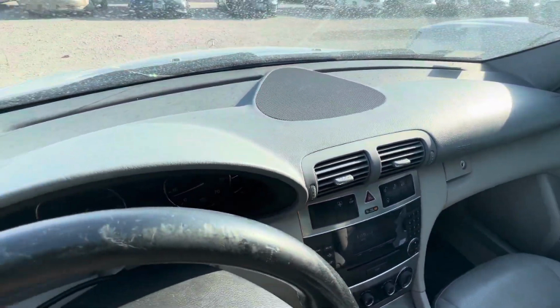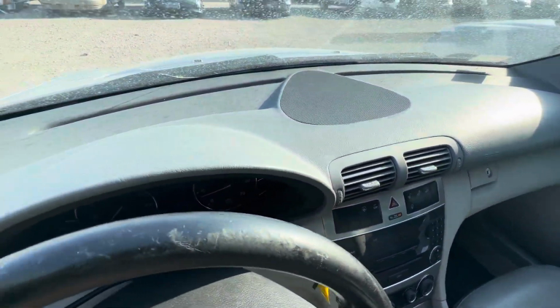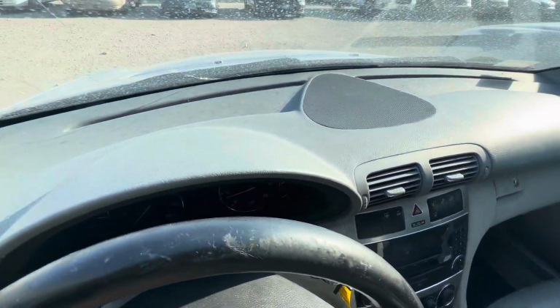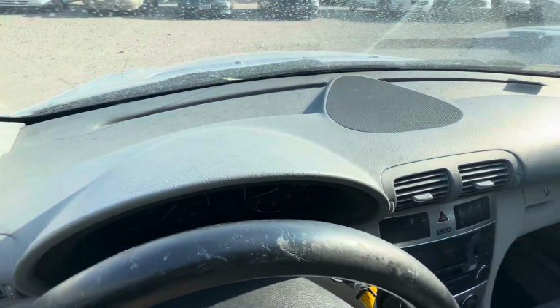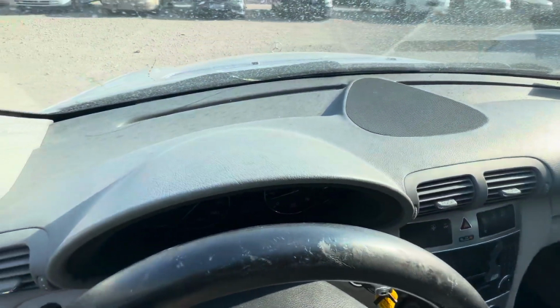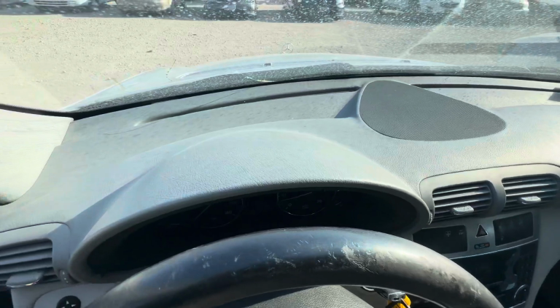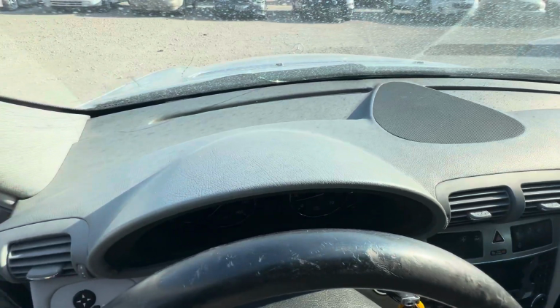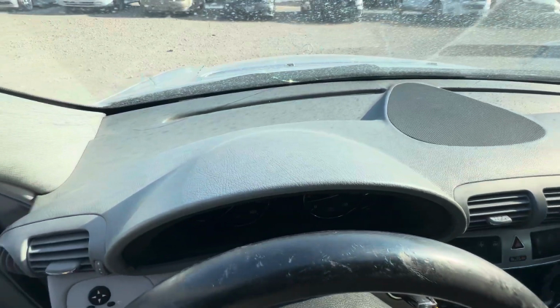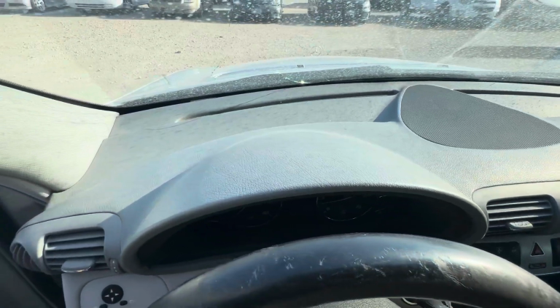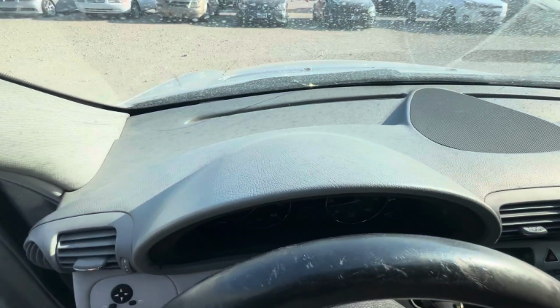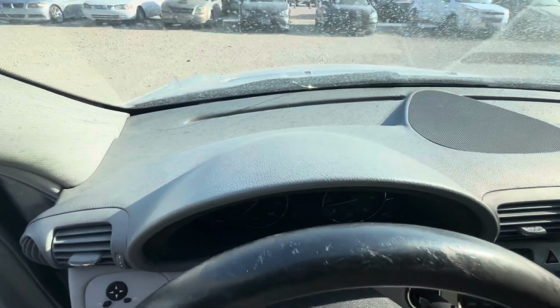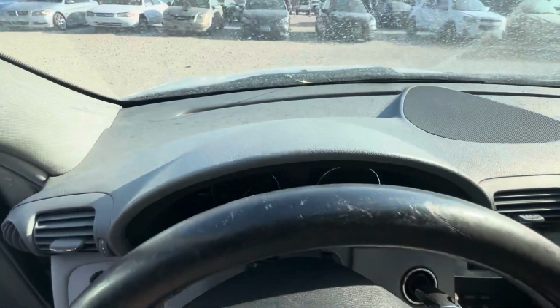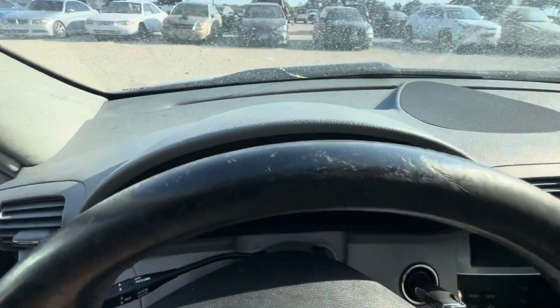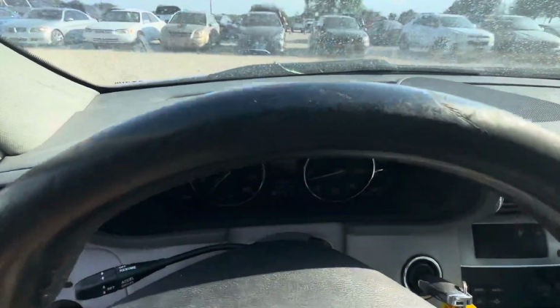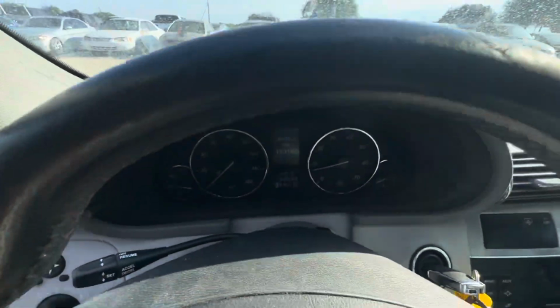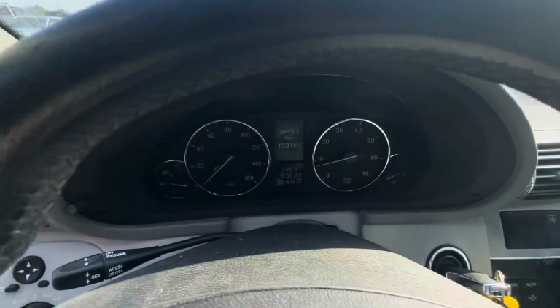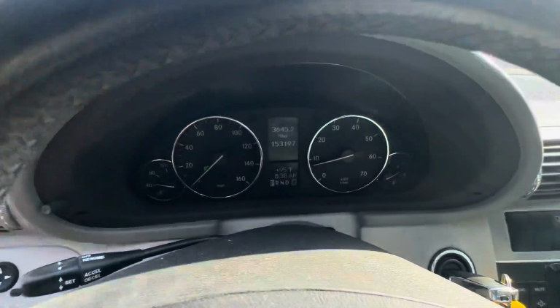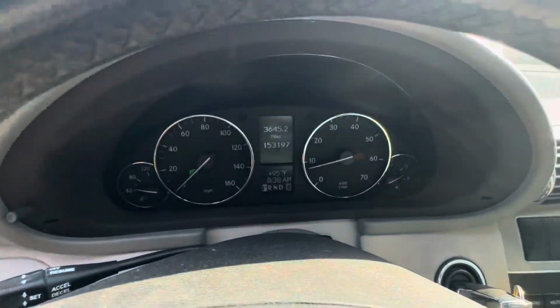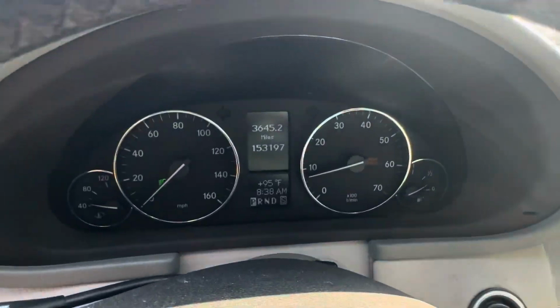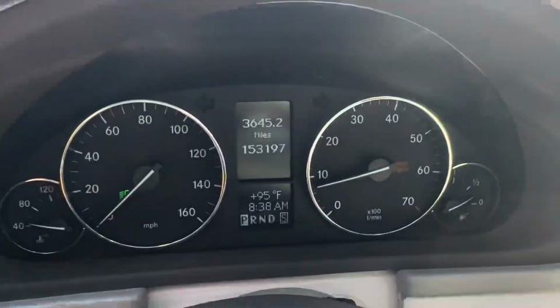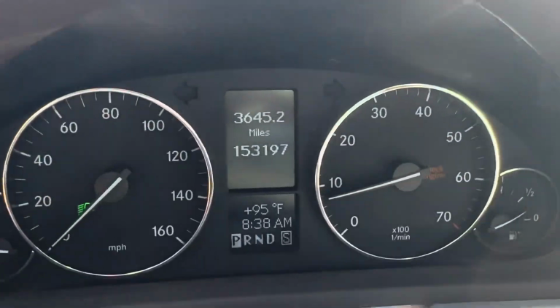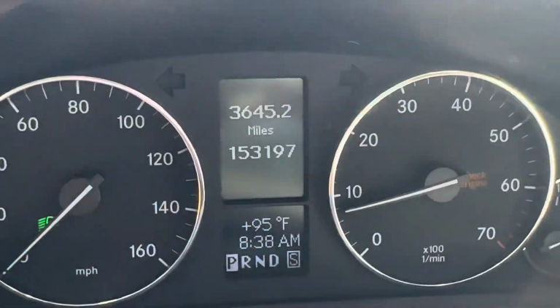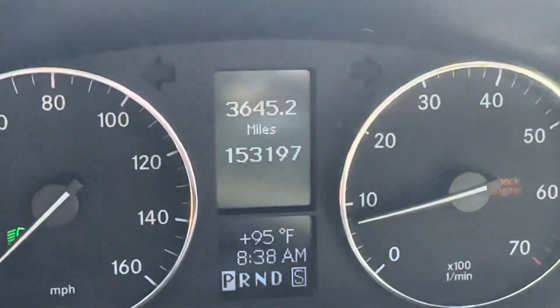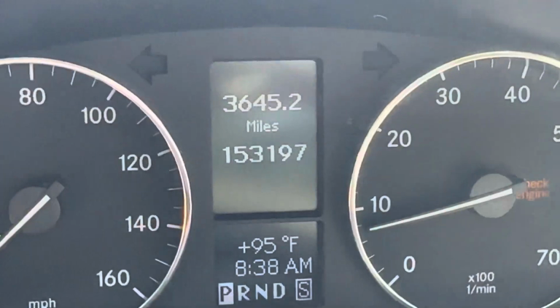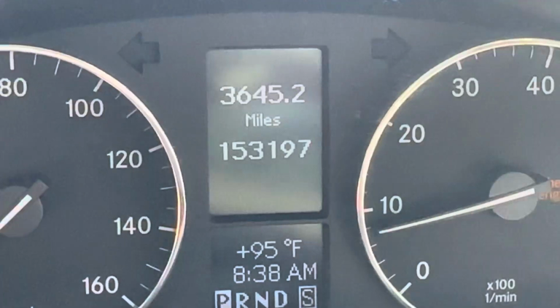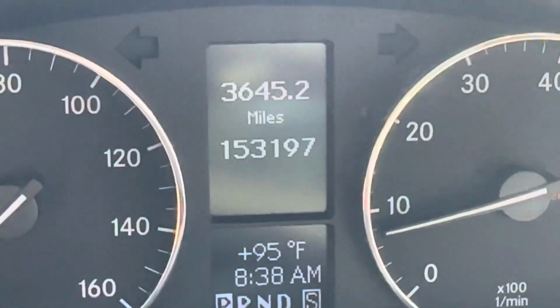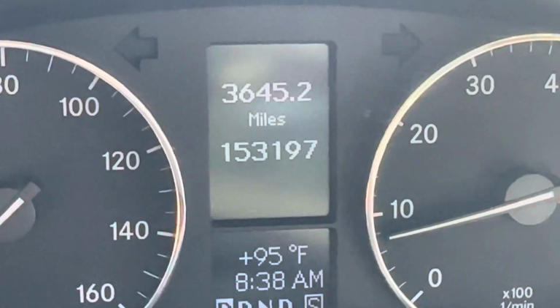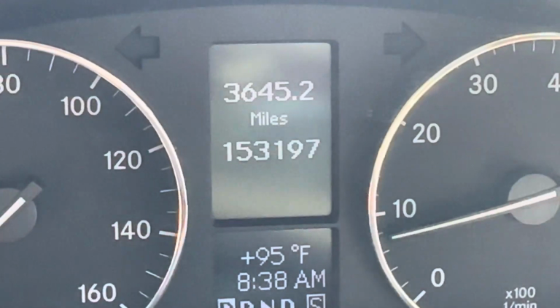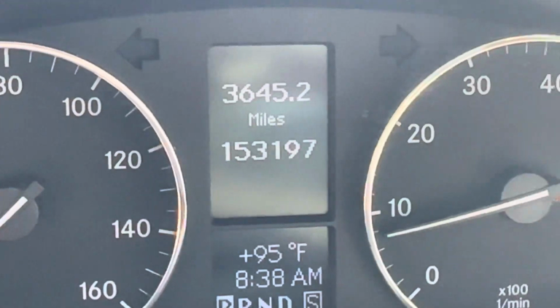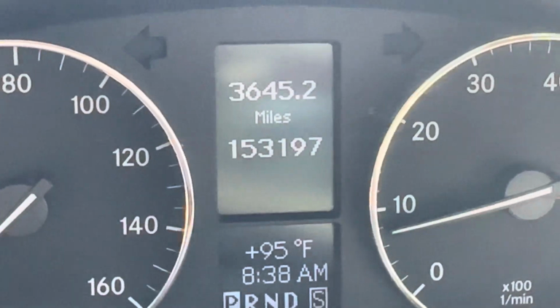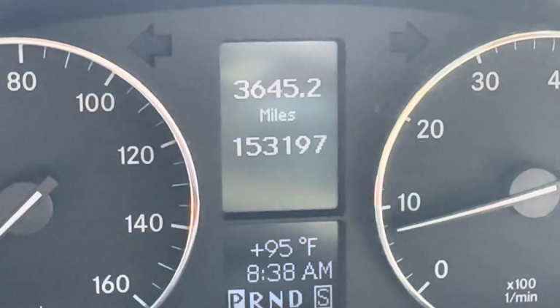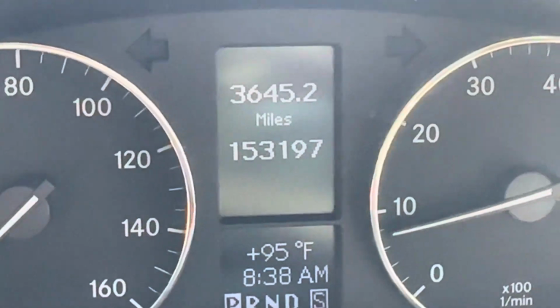Dashboard pretty clean. On your mileage, you have 153,197.